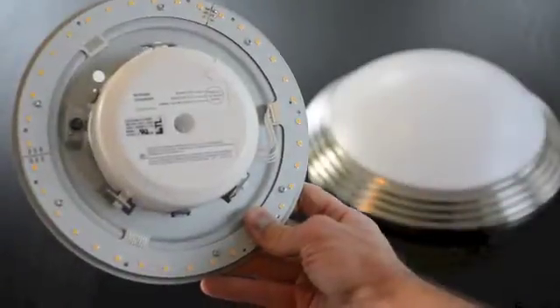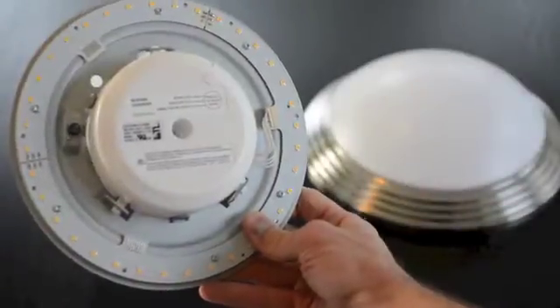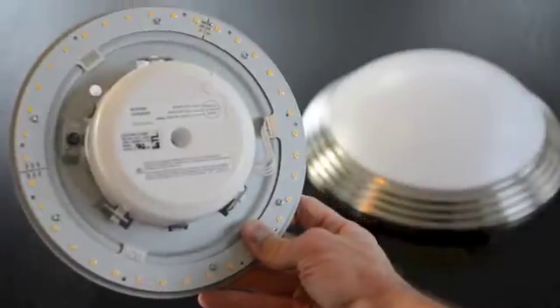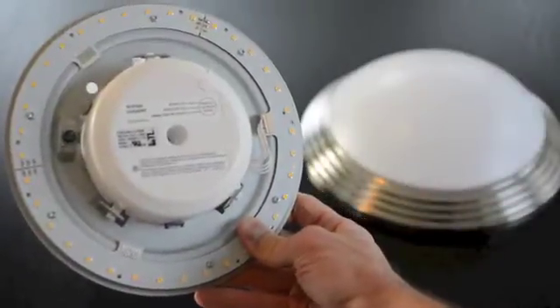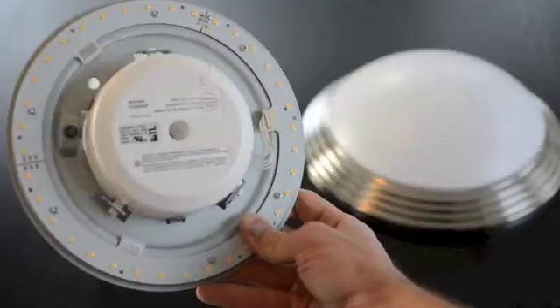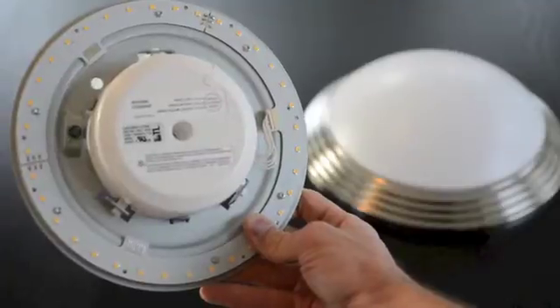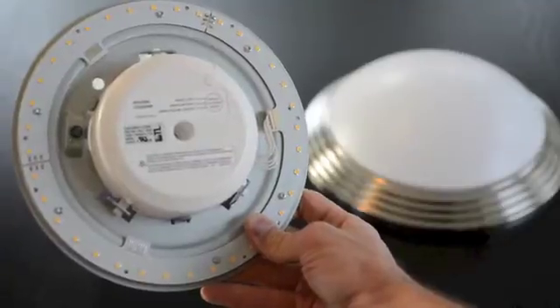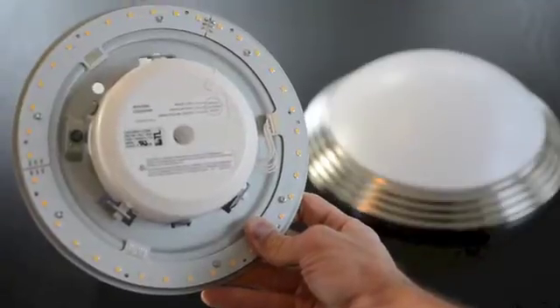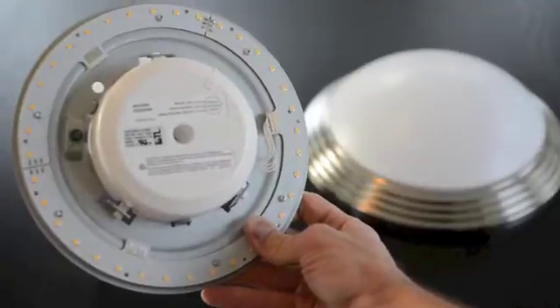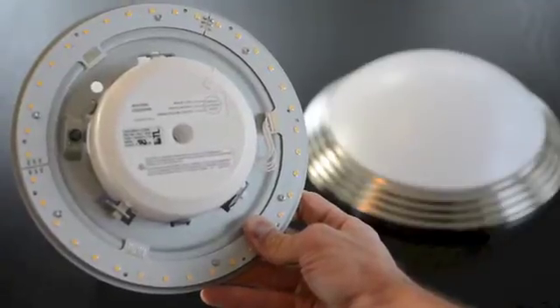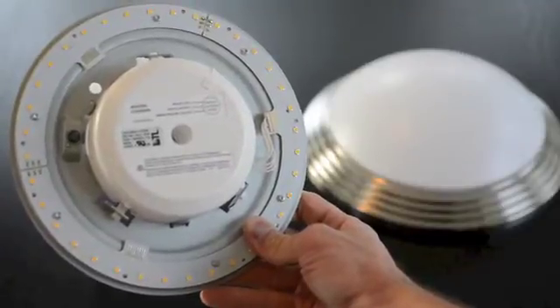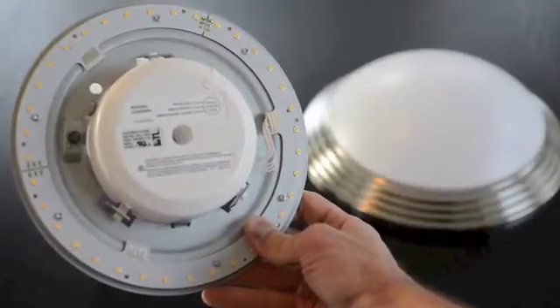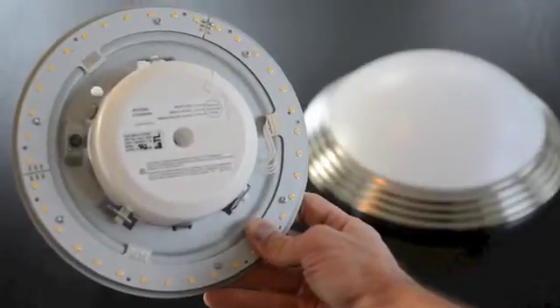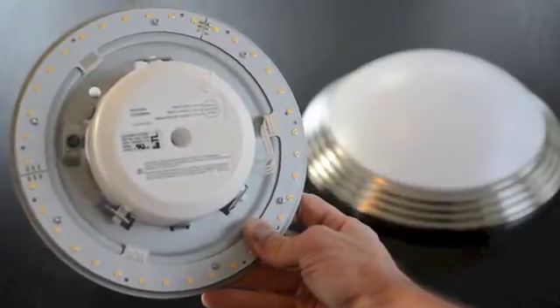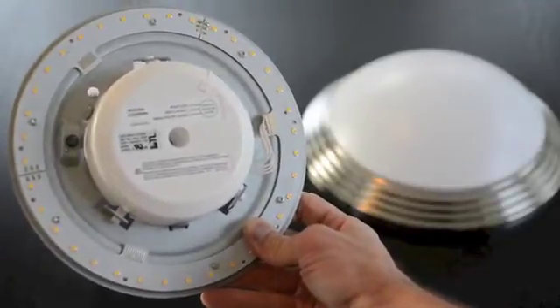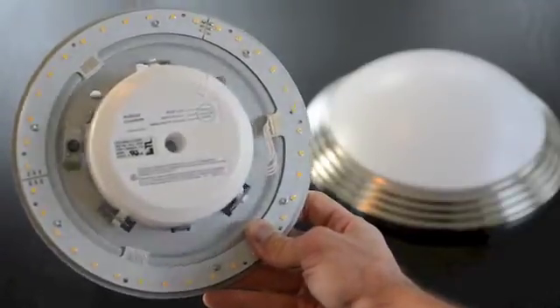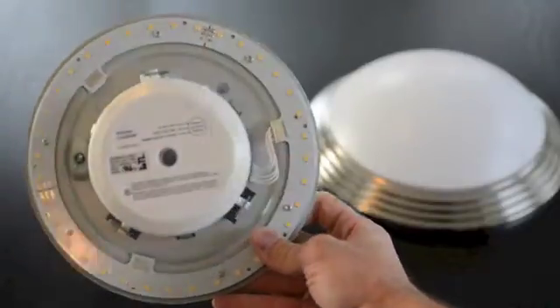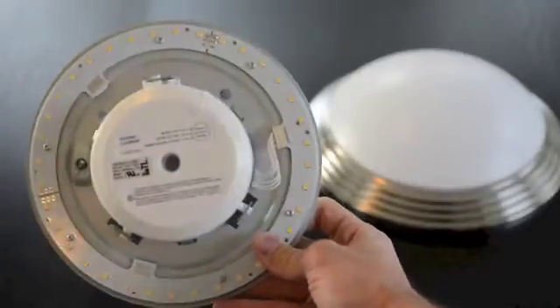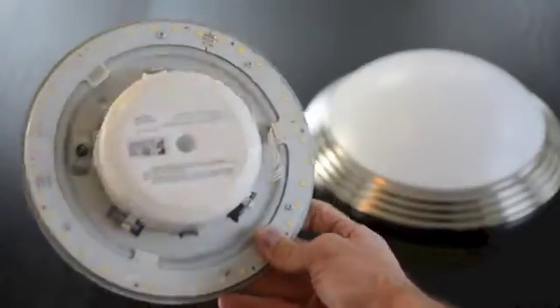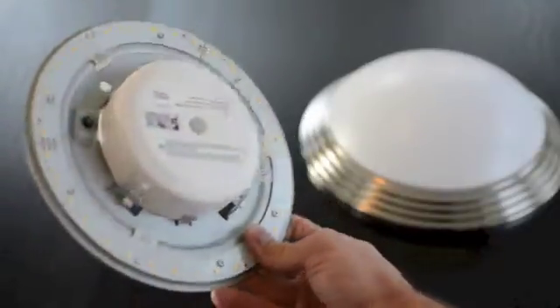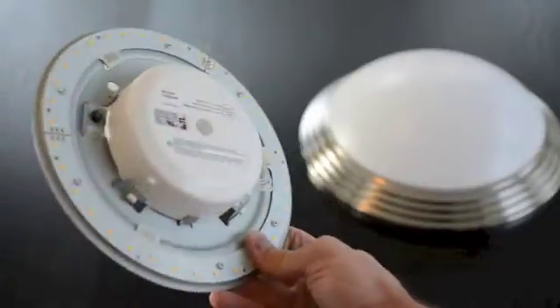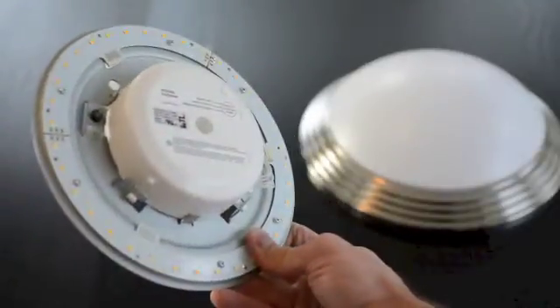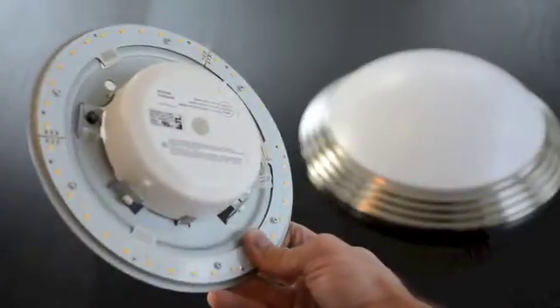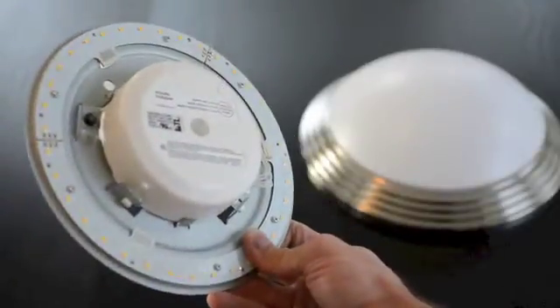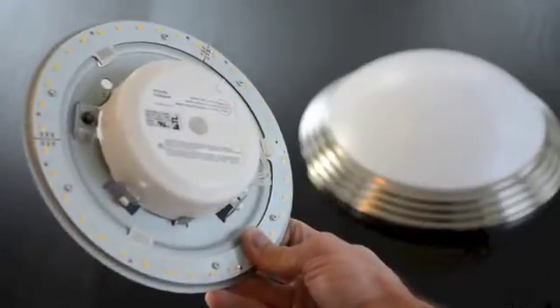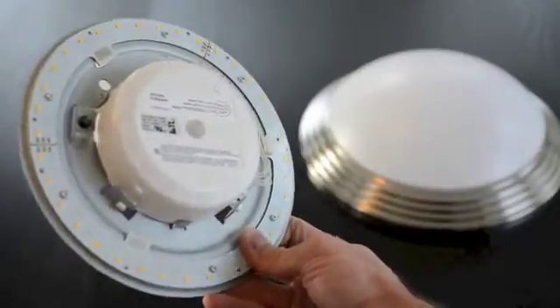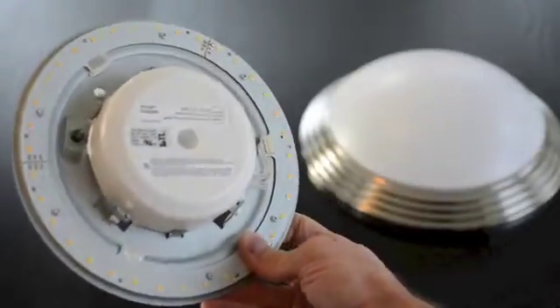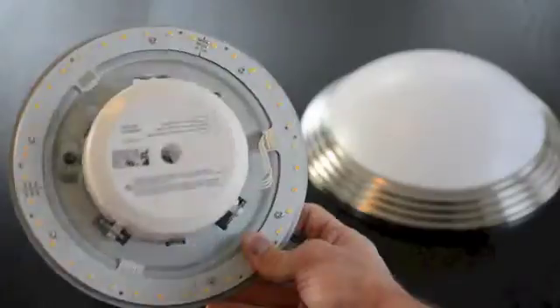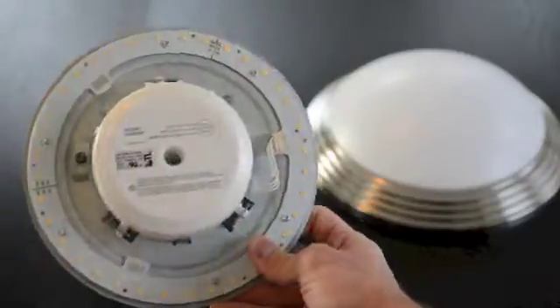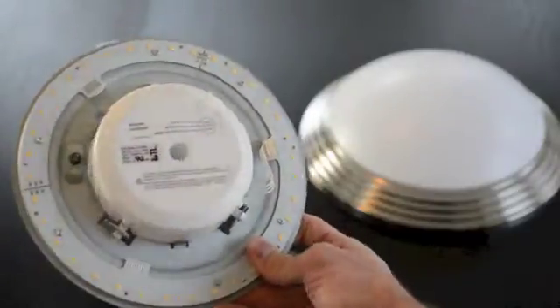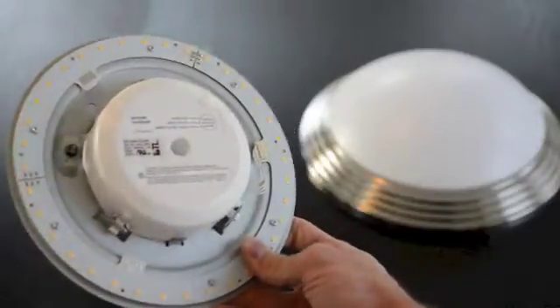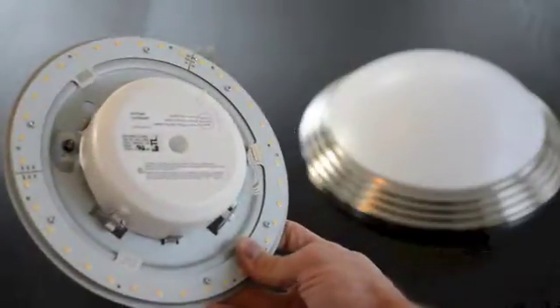Today we're on site installing the Terralux LED Circular Engine into this 24W CFL fixture.